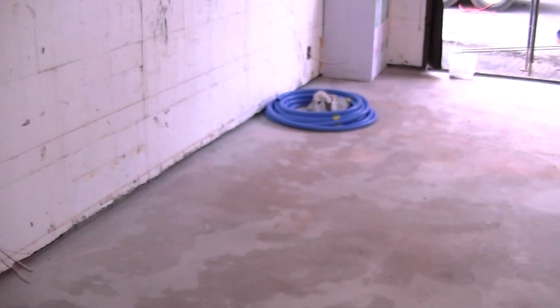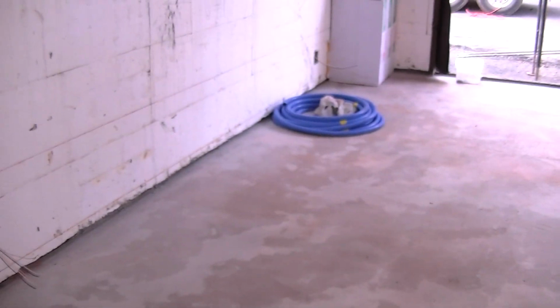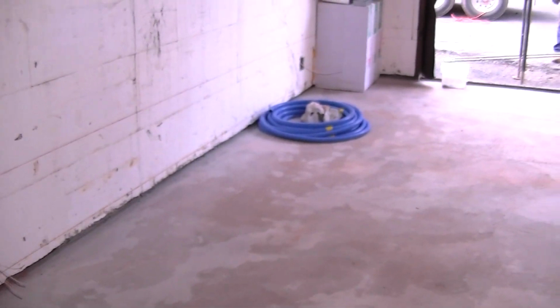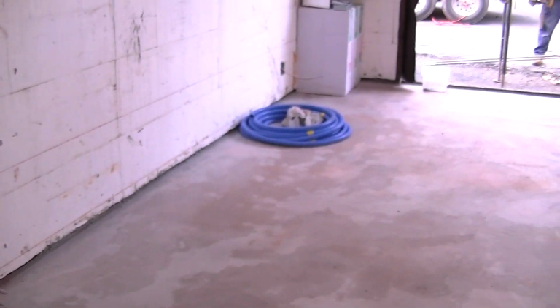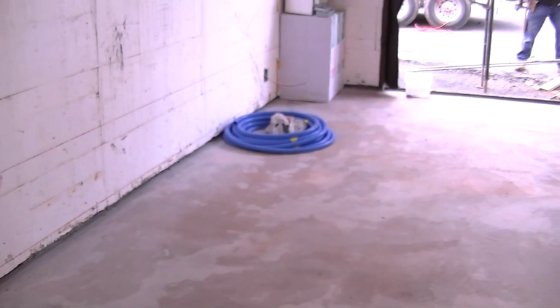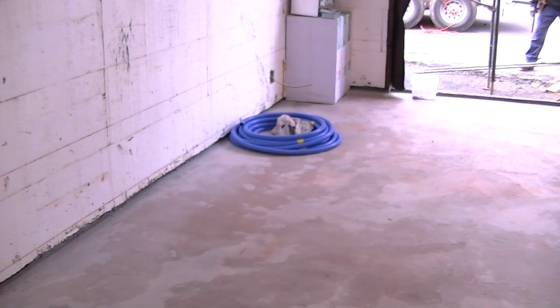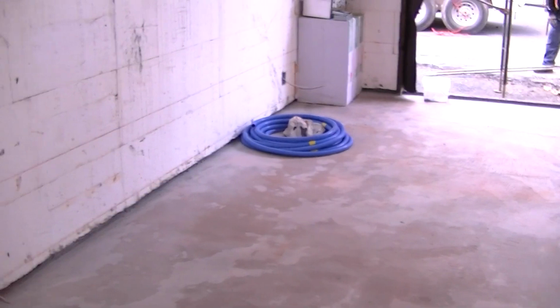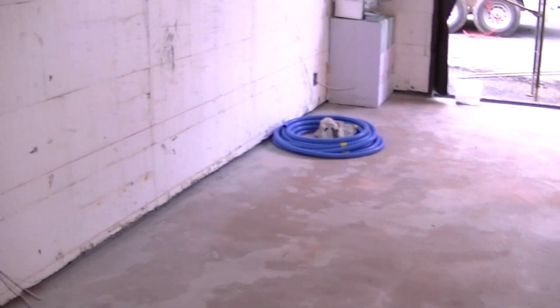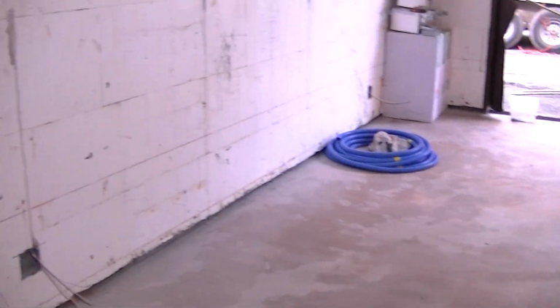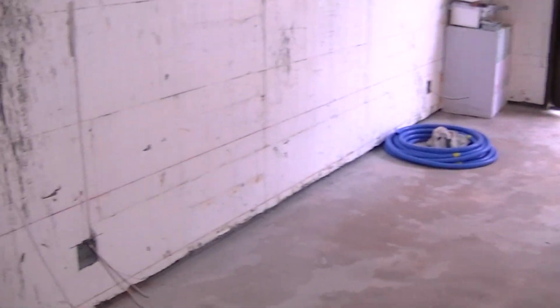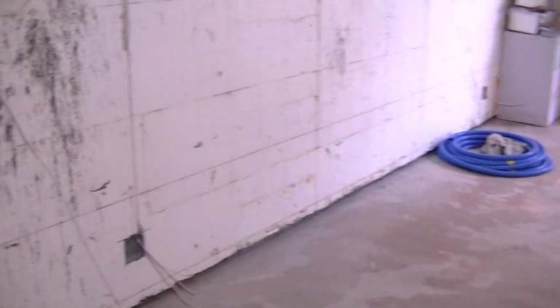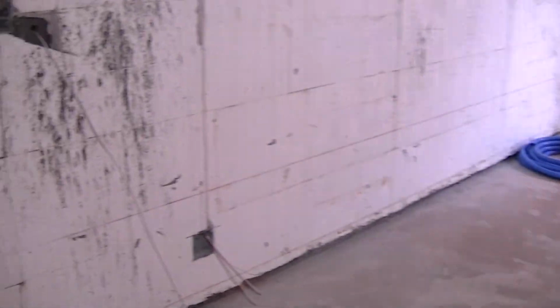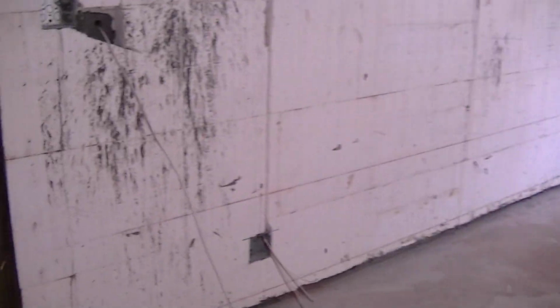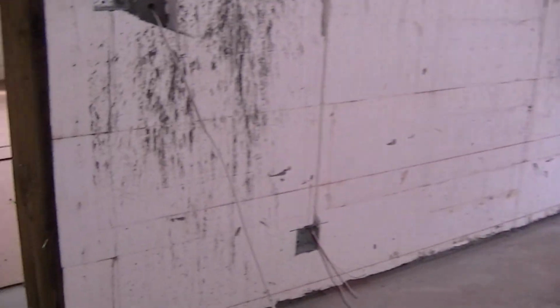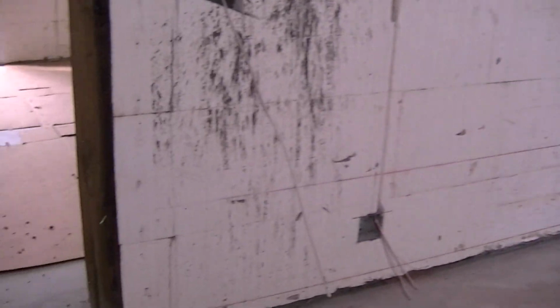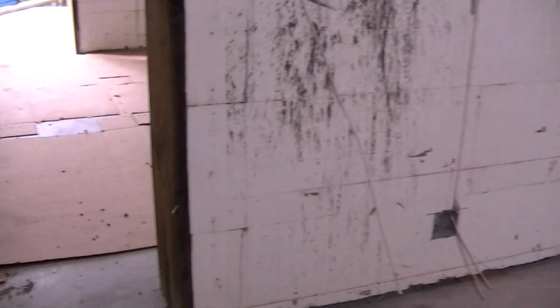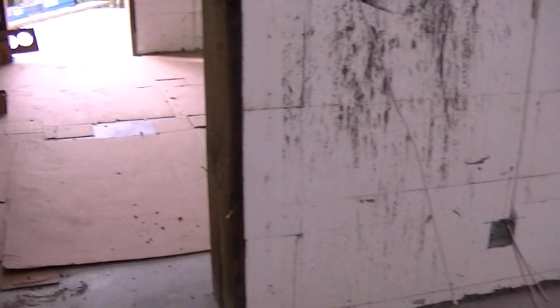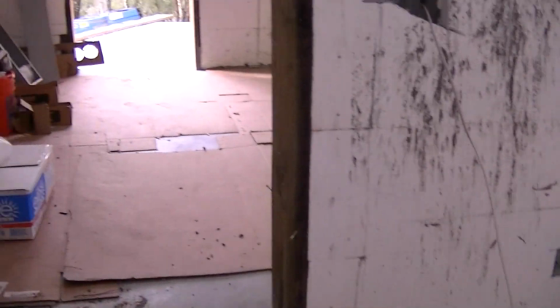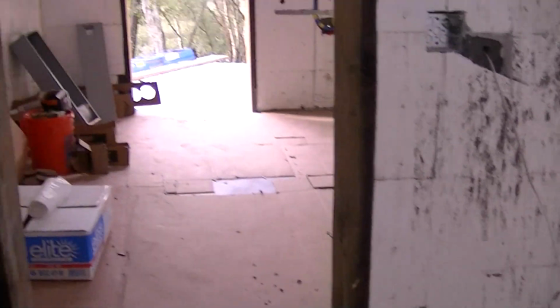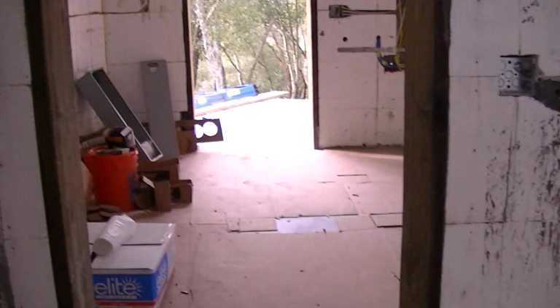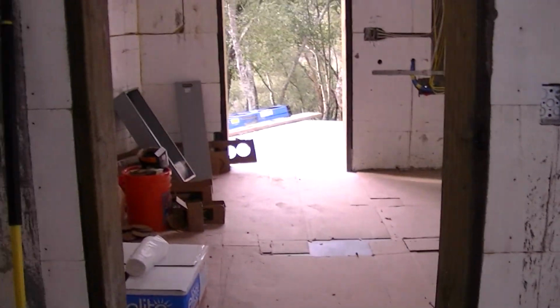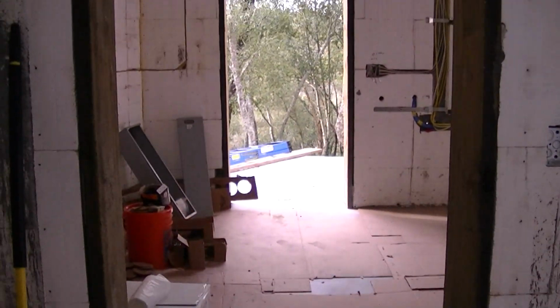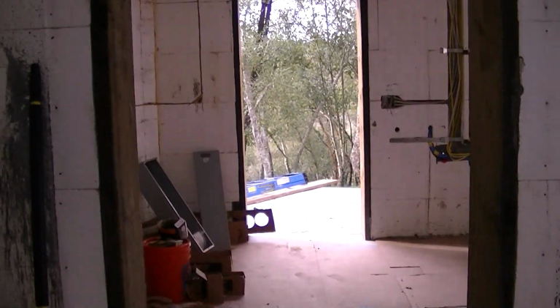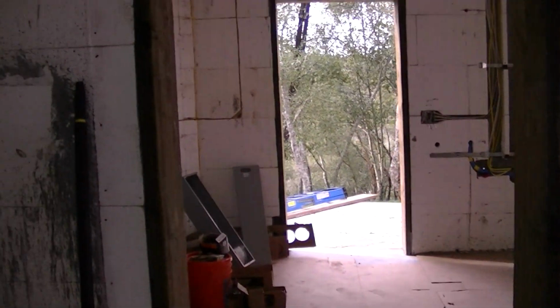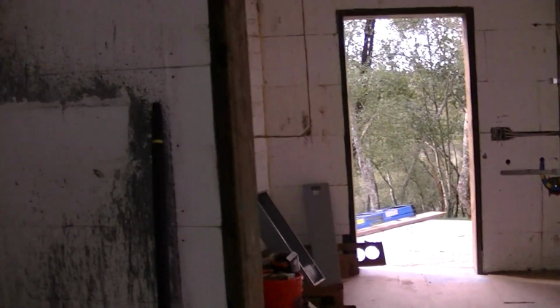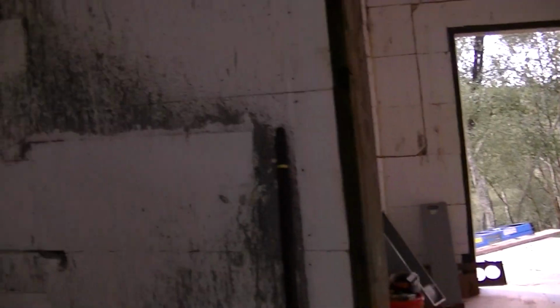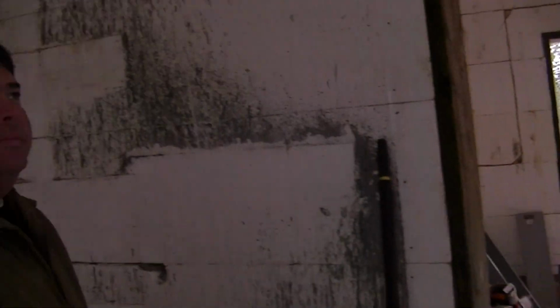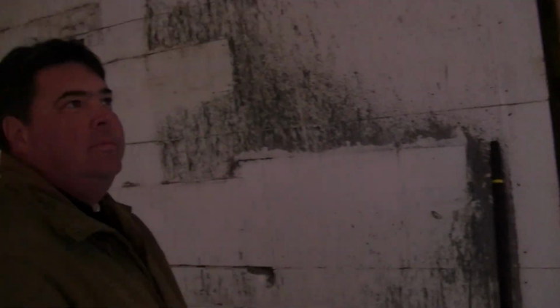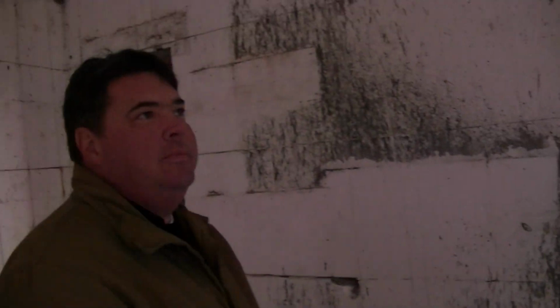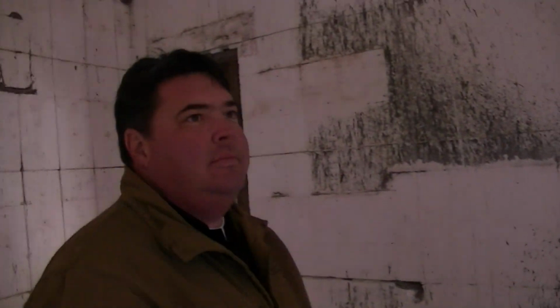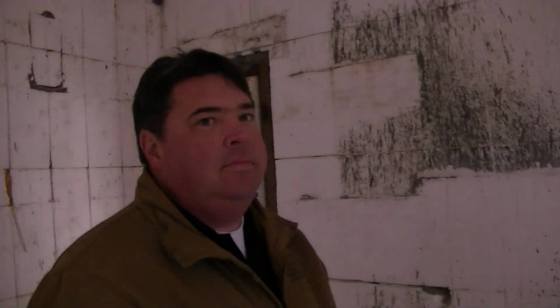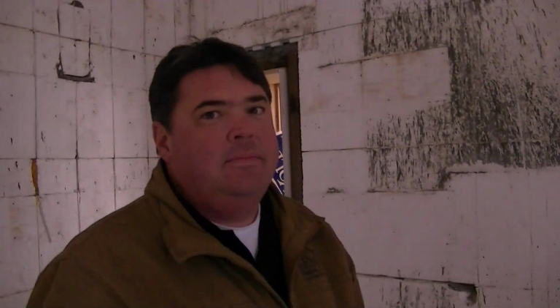Insulated concrete and radiant heating — thanks again.